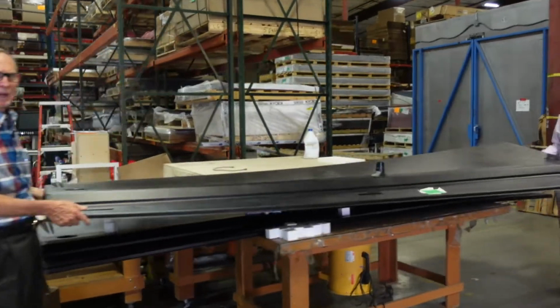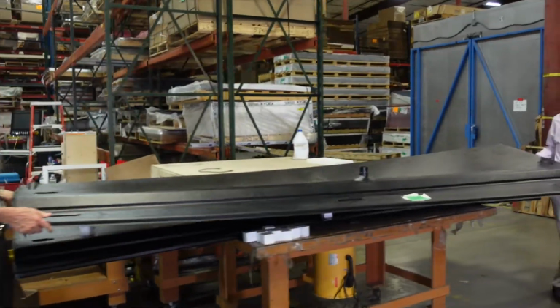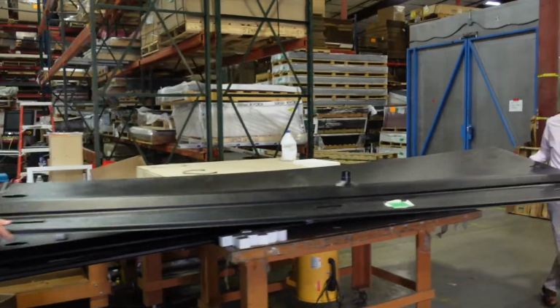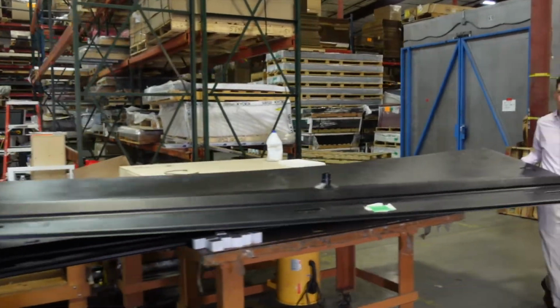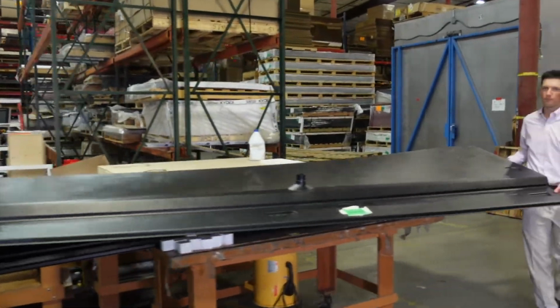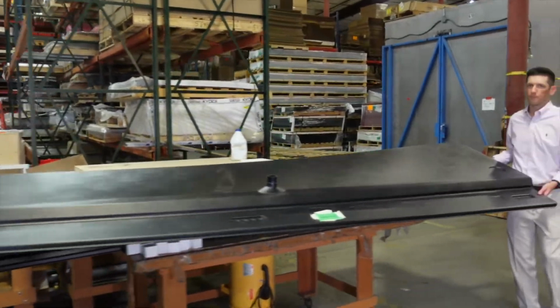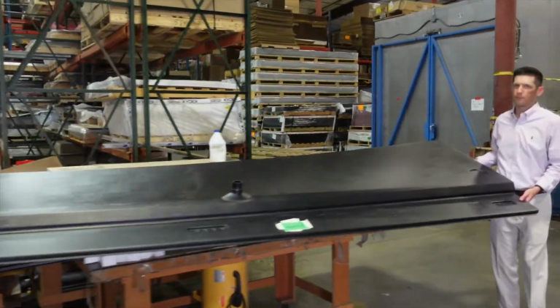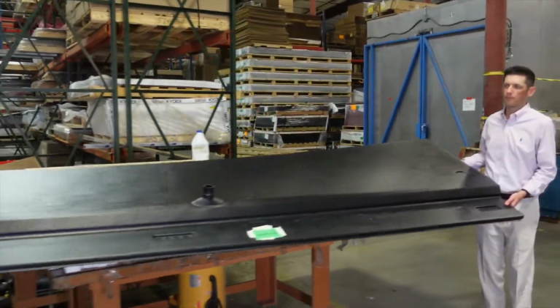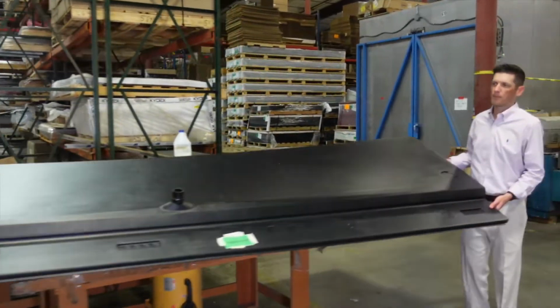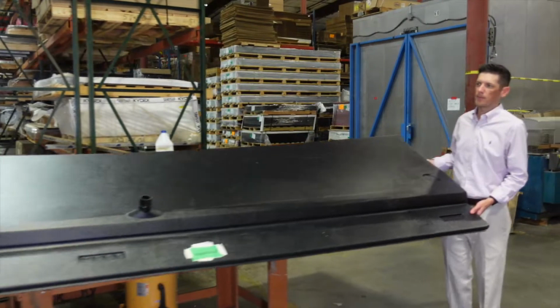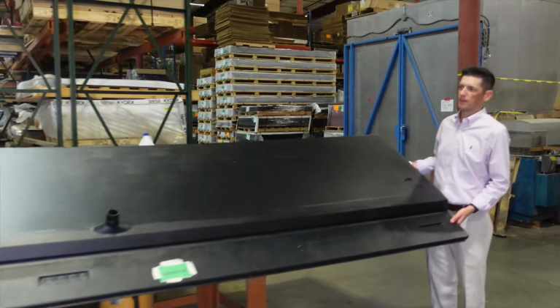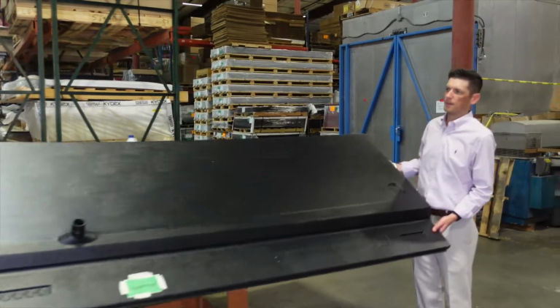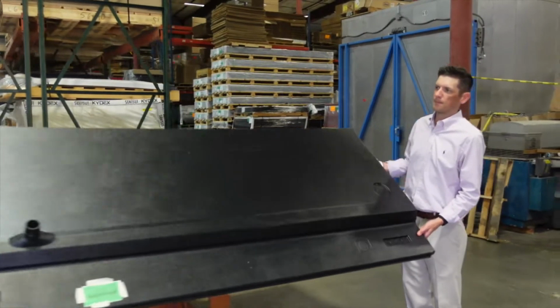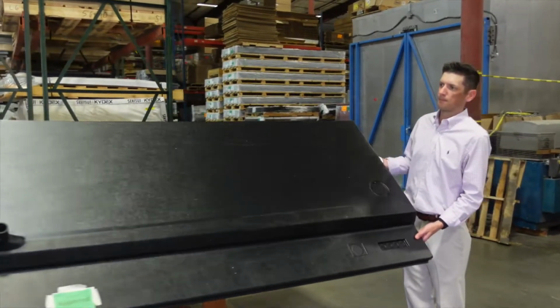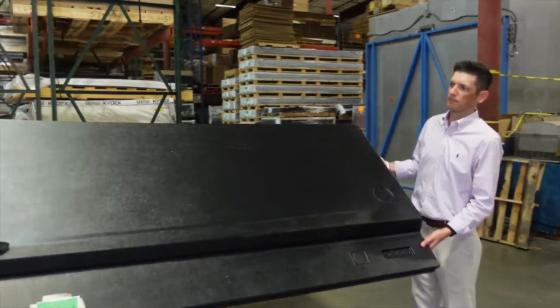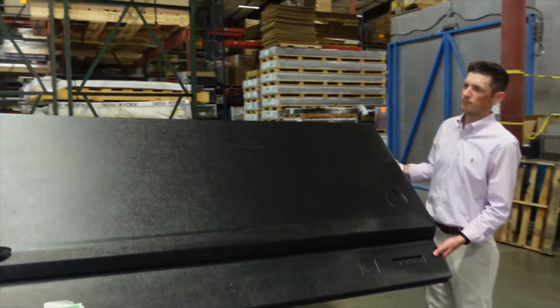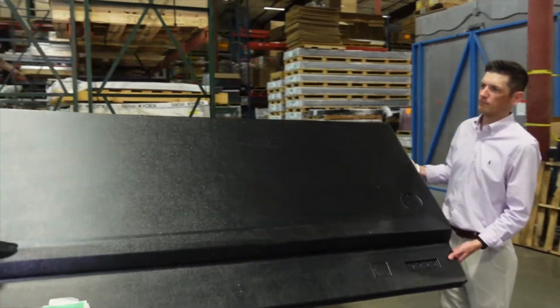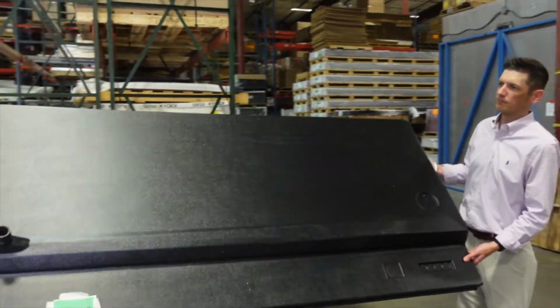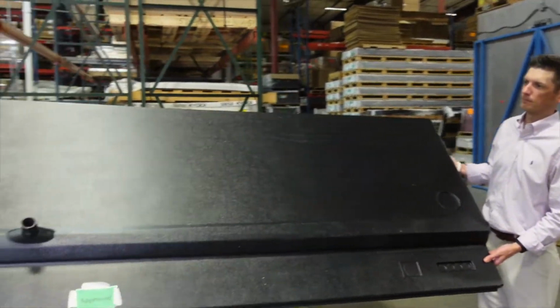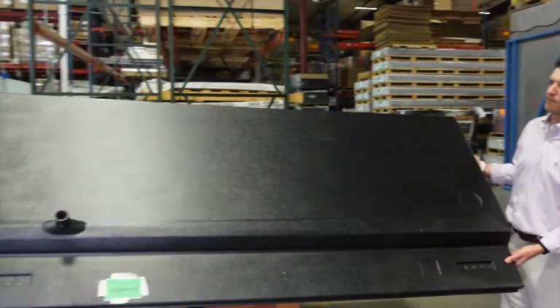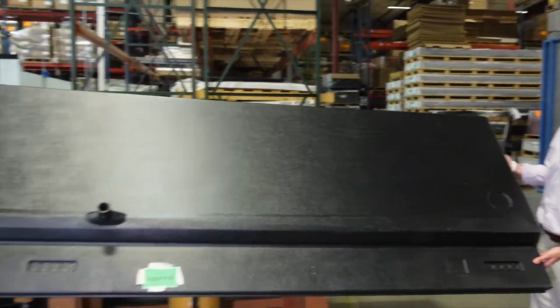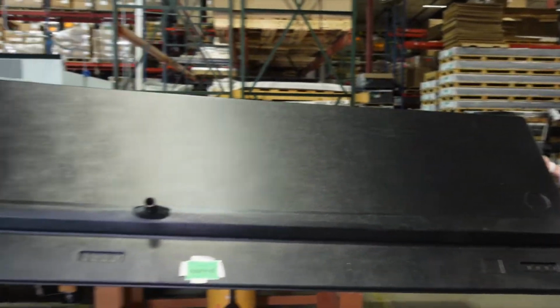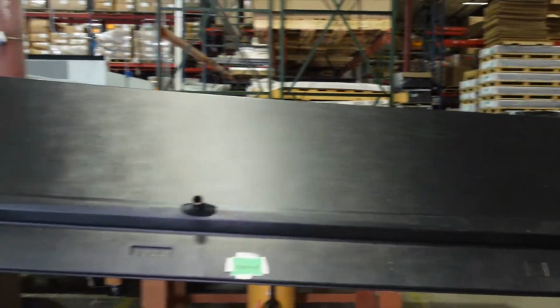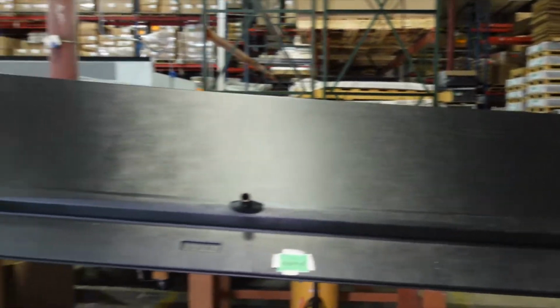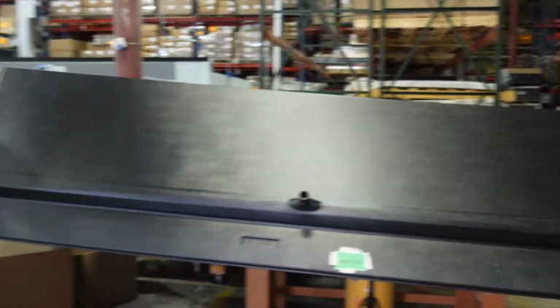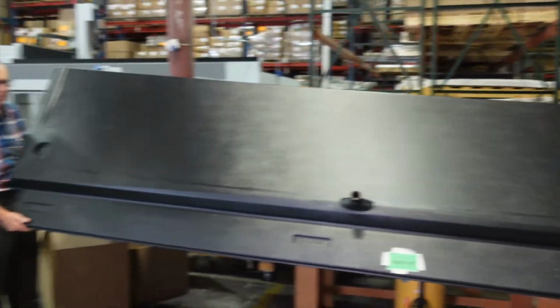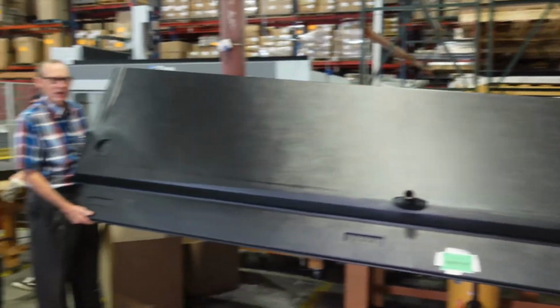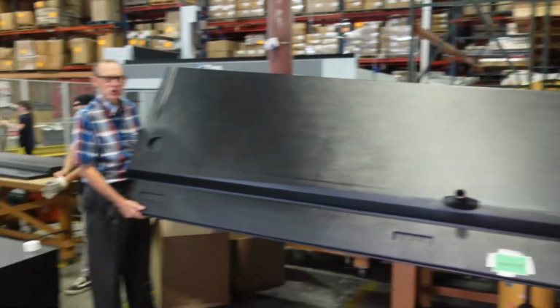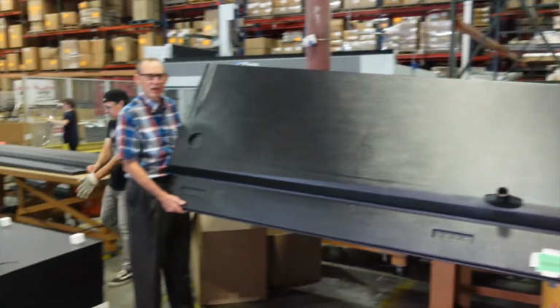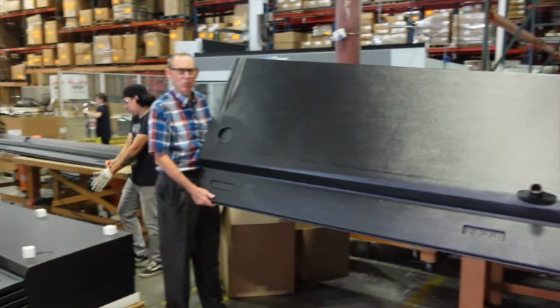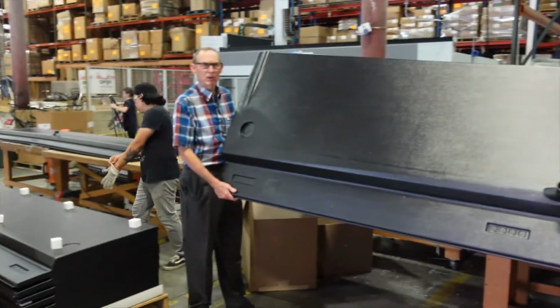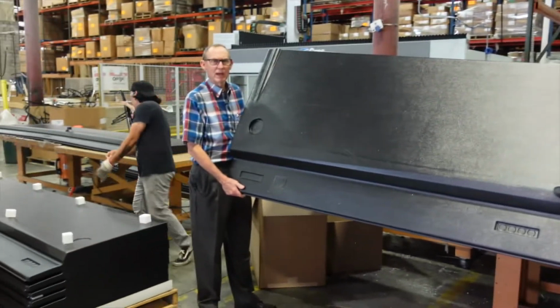Do you need a 14-foot part? Does that company have the ability to make a 14-foot part?